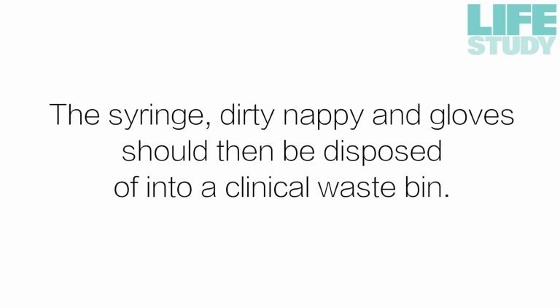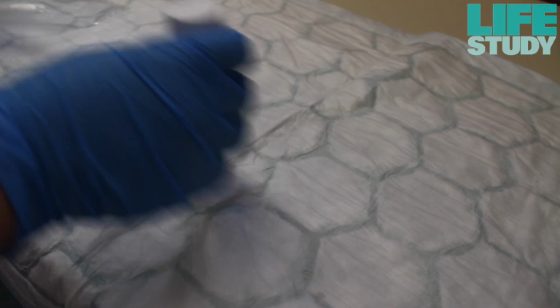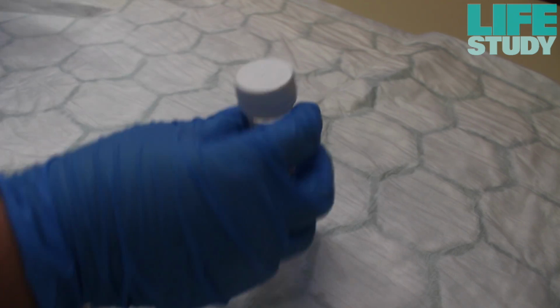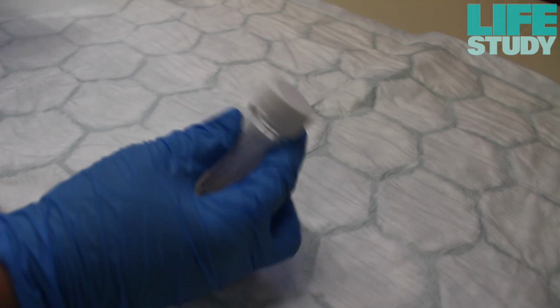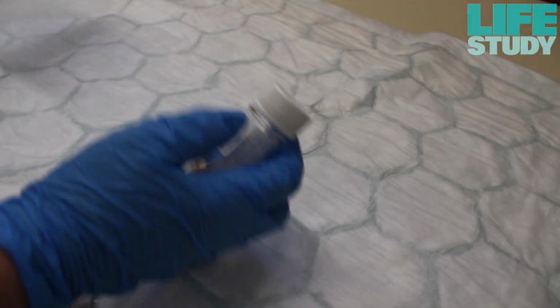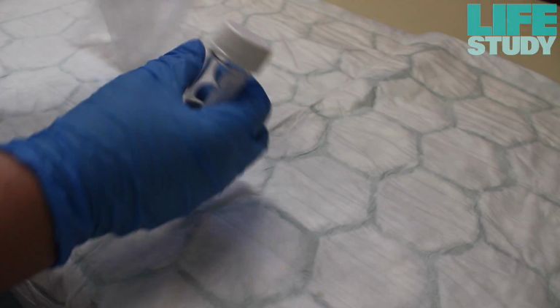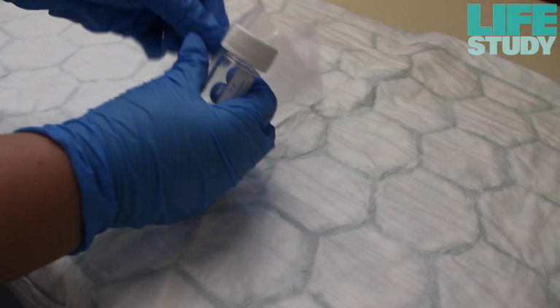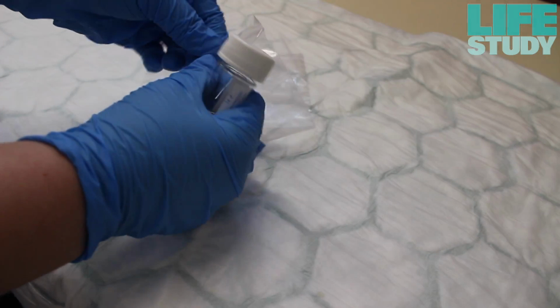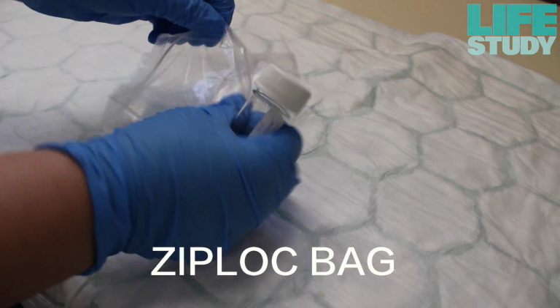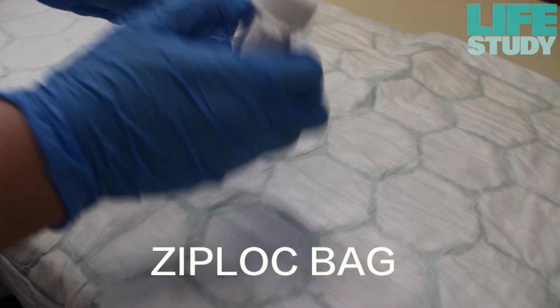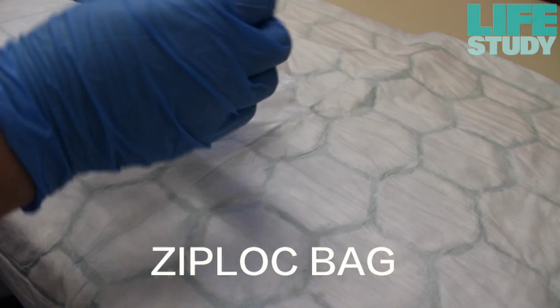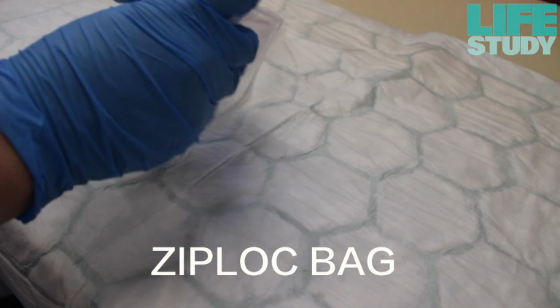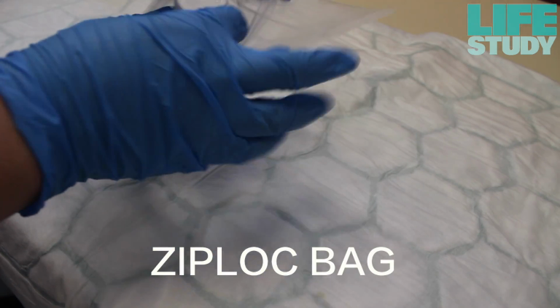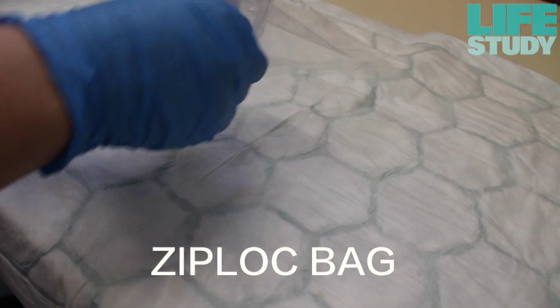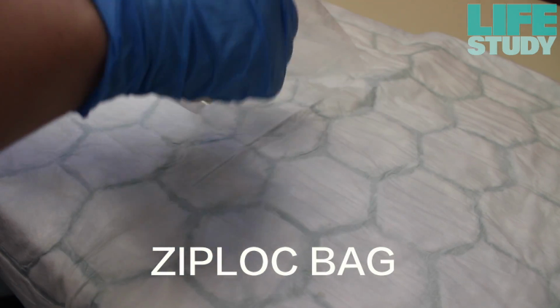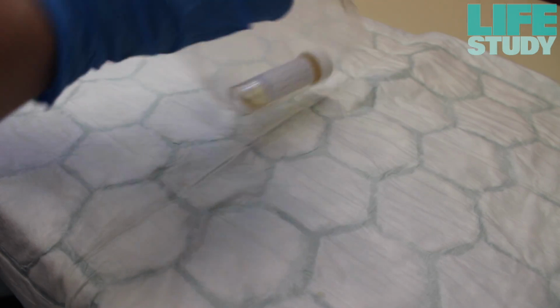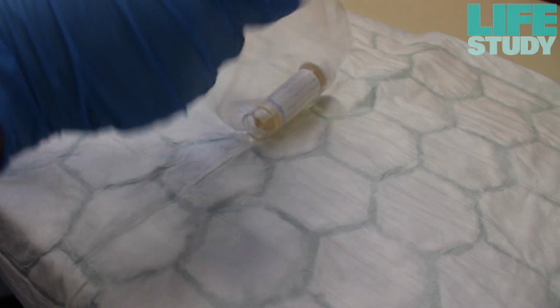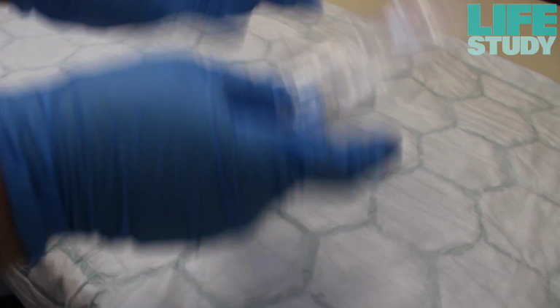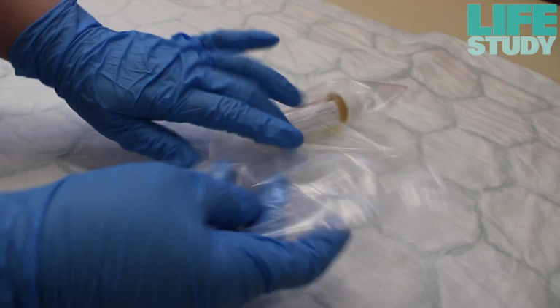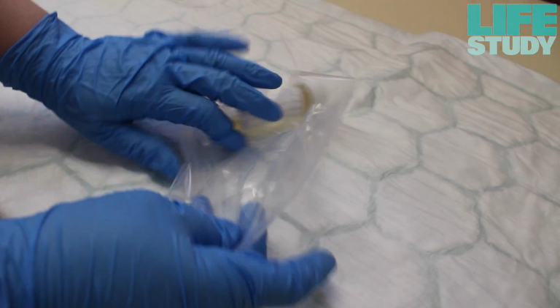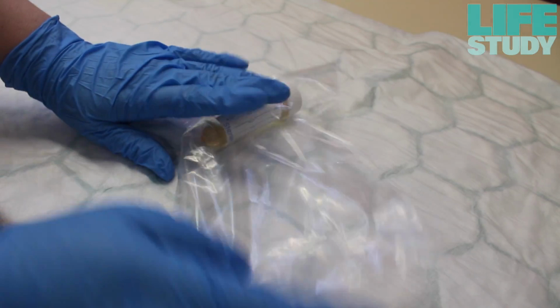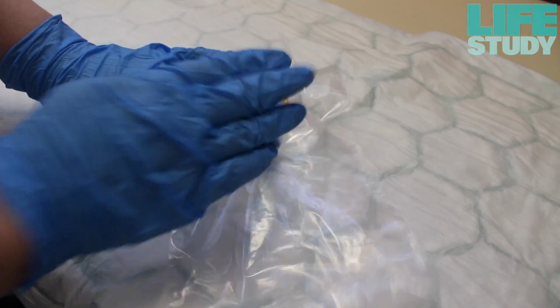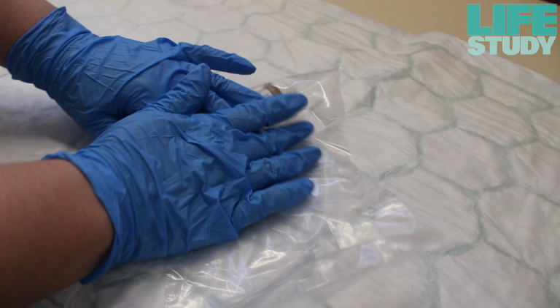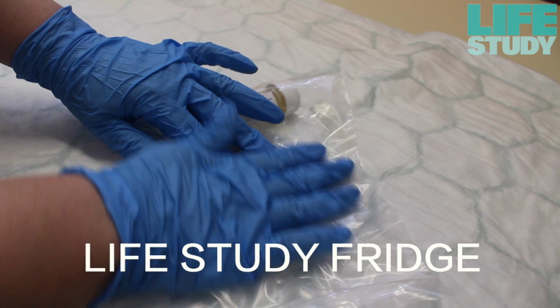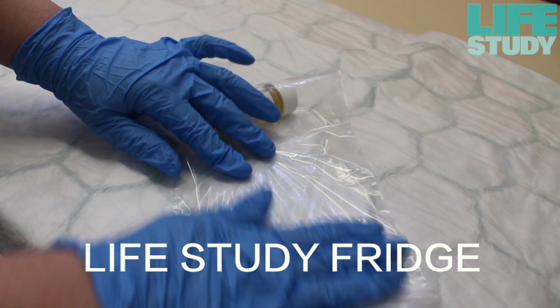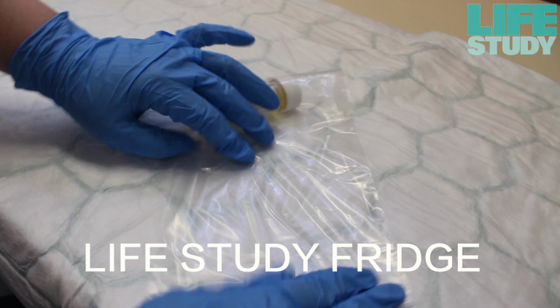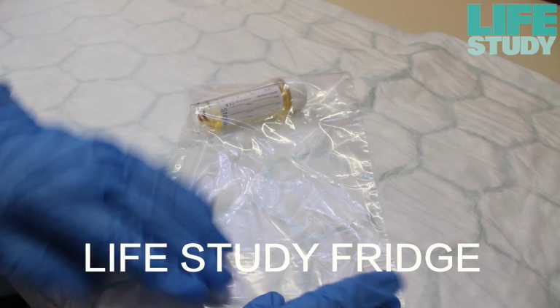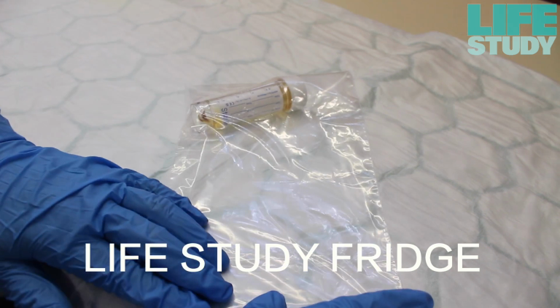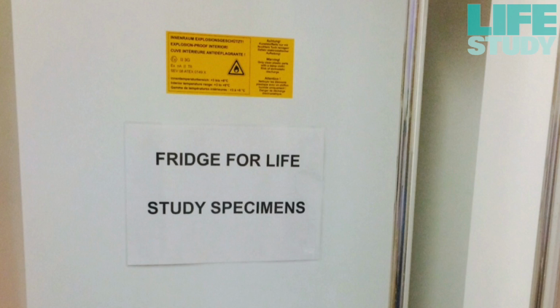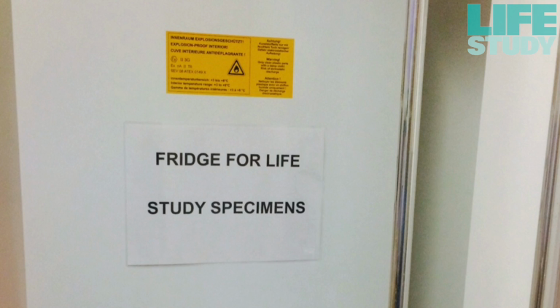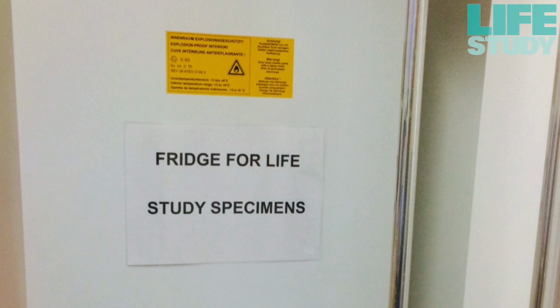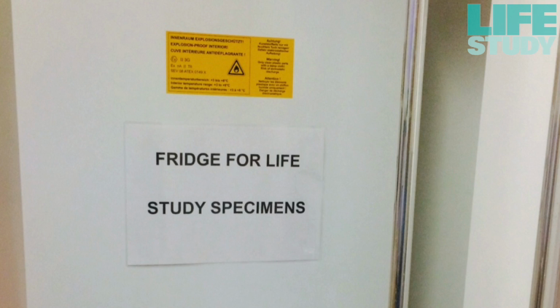The collection tube should be placed into the second Ziploc bag provided. Then the sealed Ziploc bag containing the sample should be placed into the Life Study fridge on the labour ward.